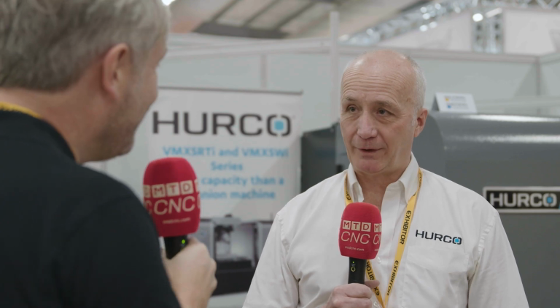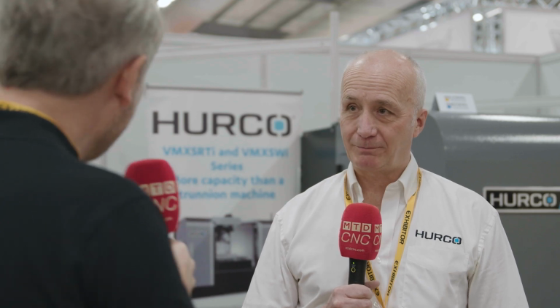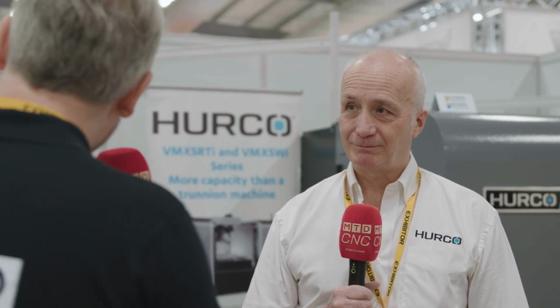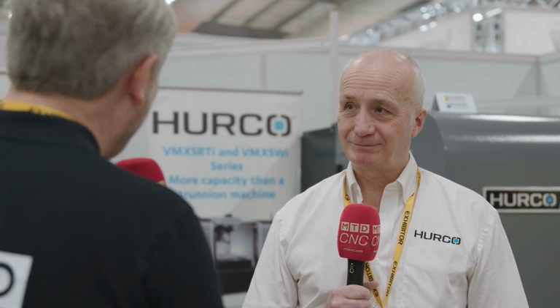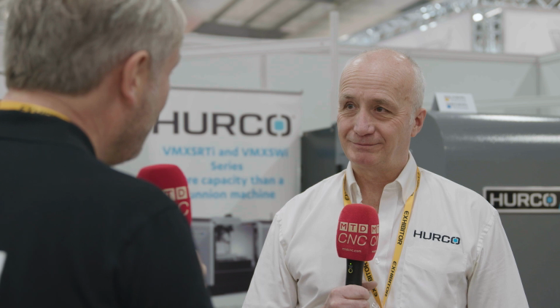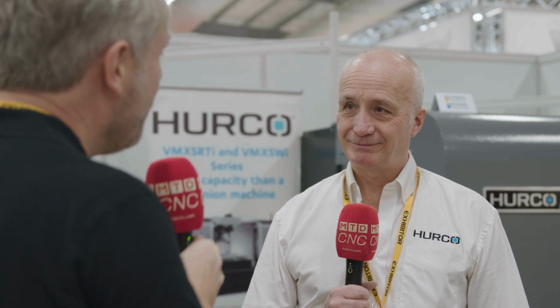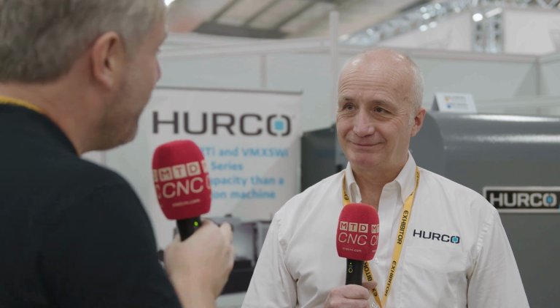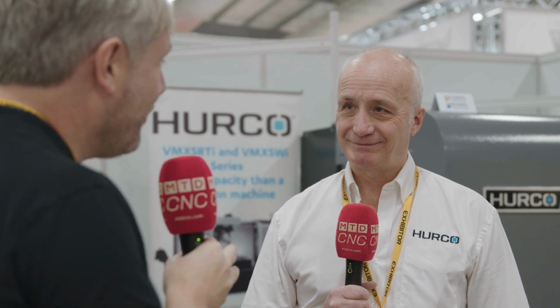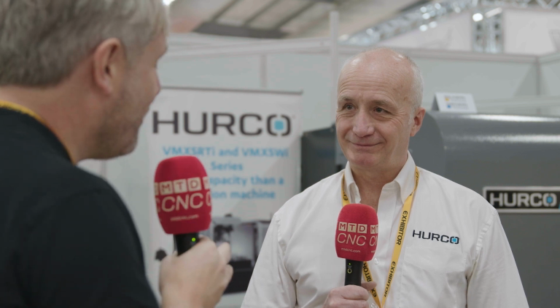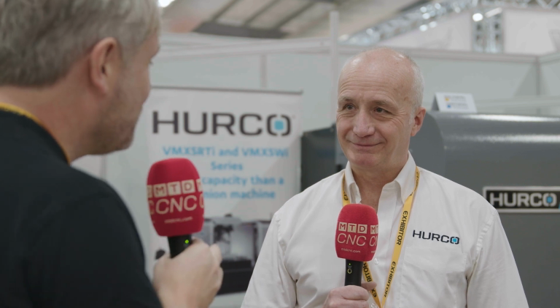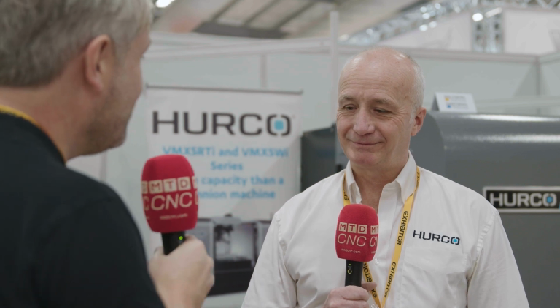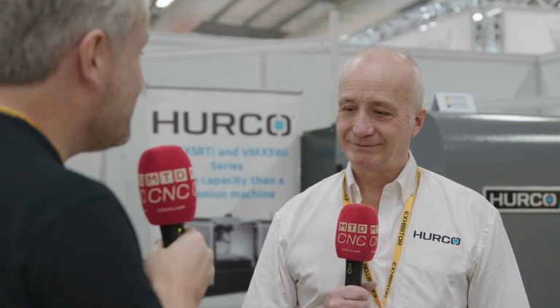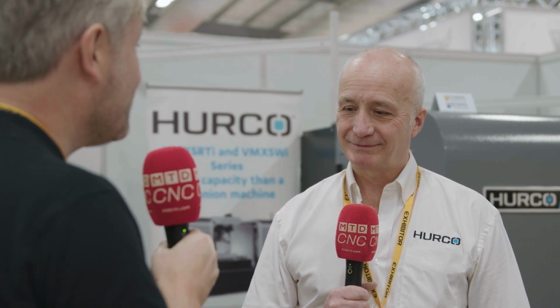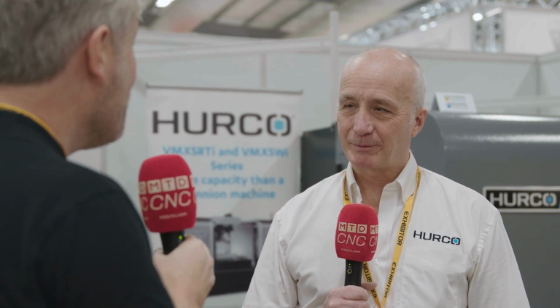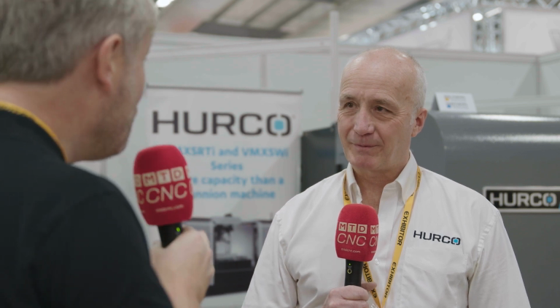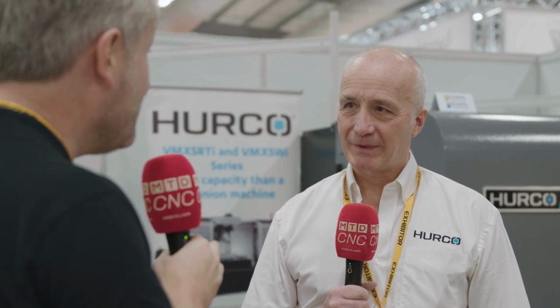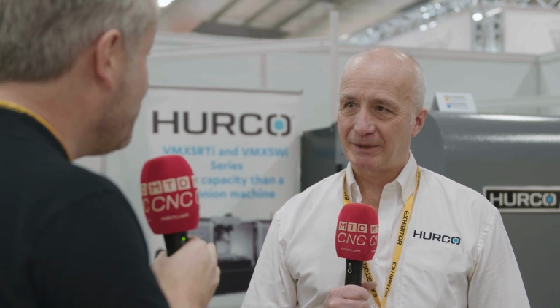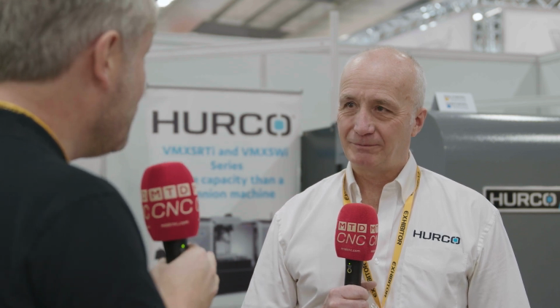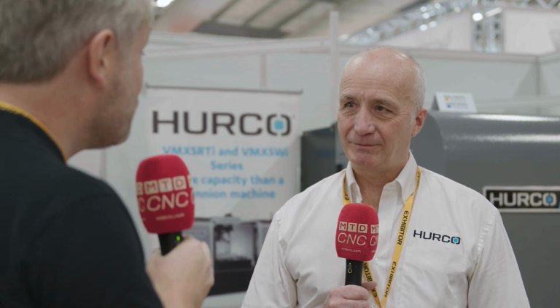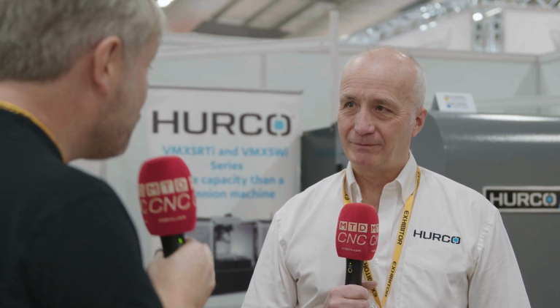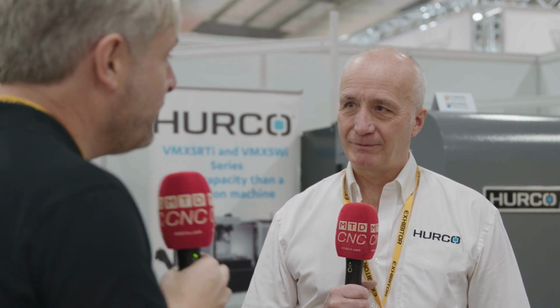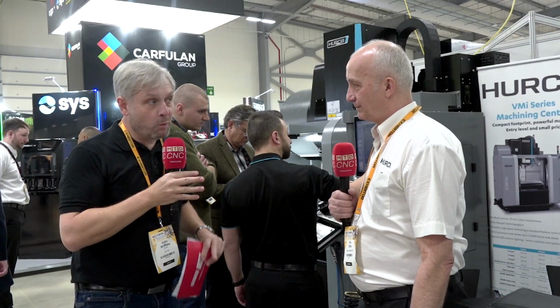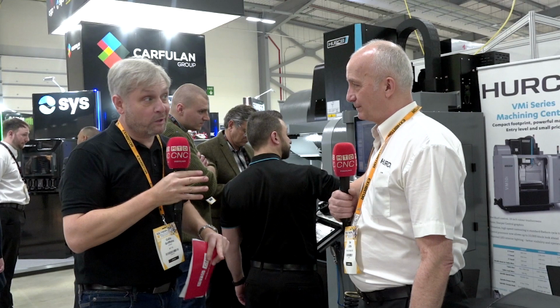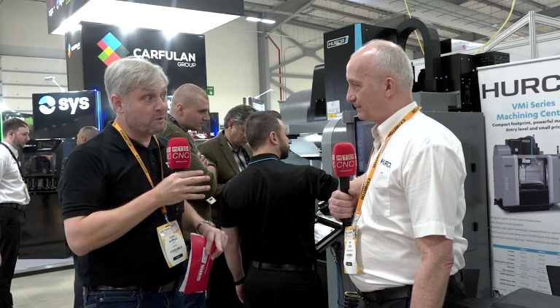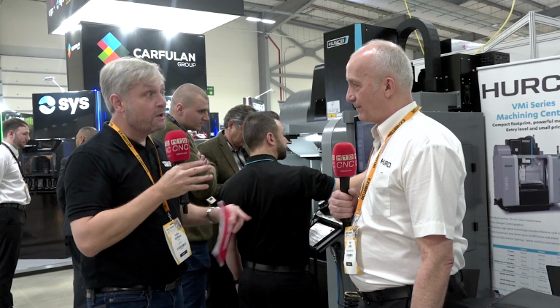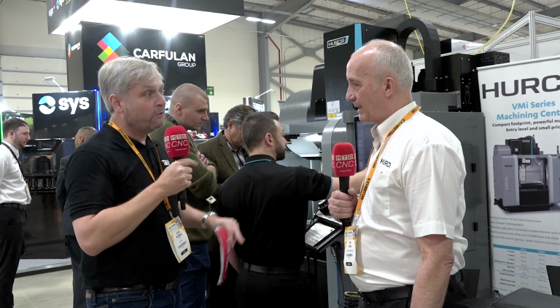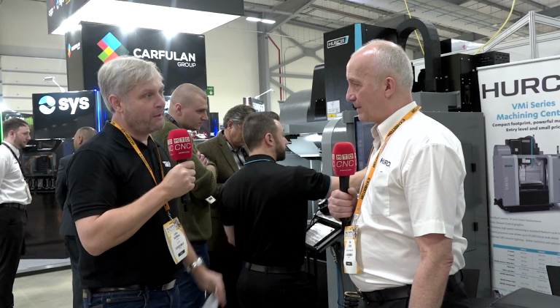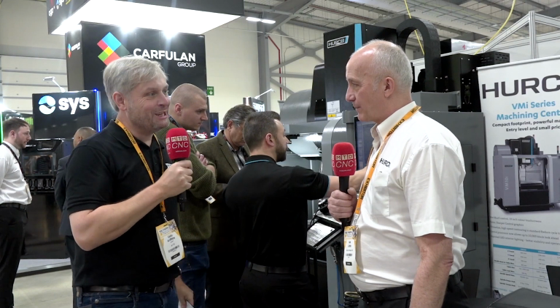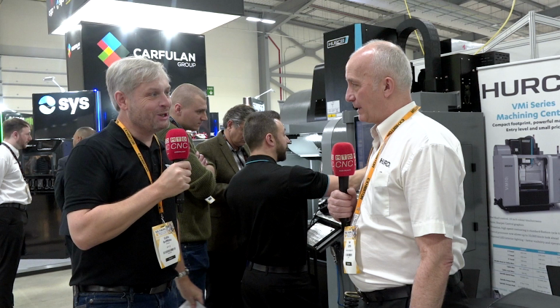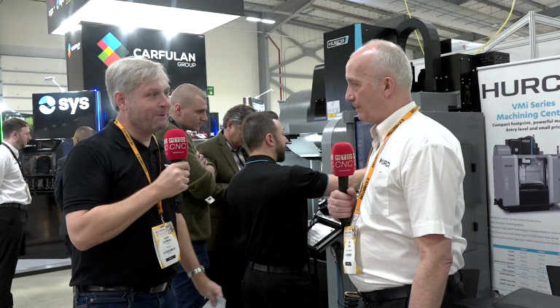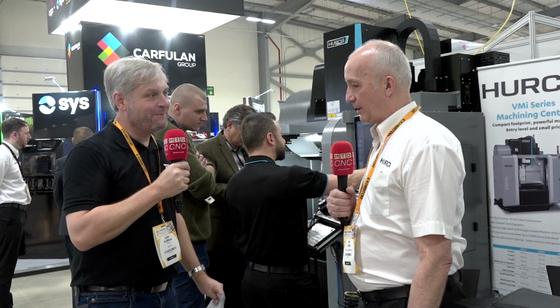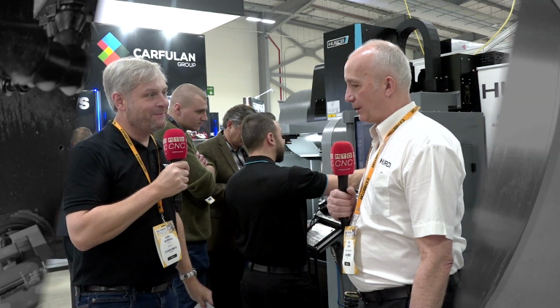Perfect — great little overview of the Herco machines. Really simple to use, great workhorses for the machine shop. Thank you, Colin.